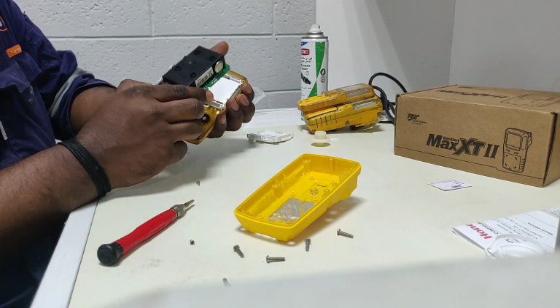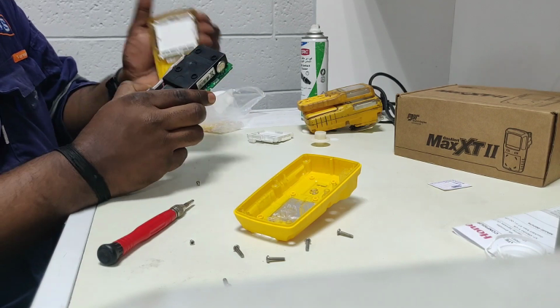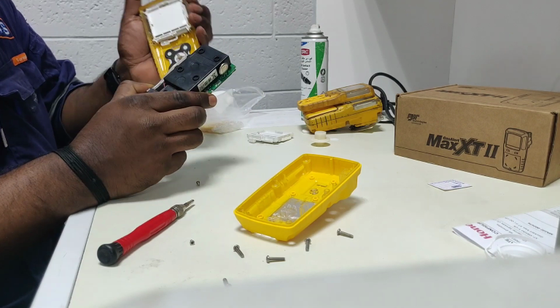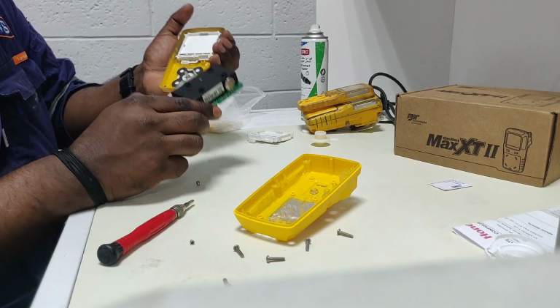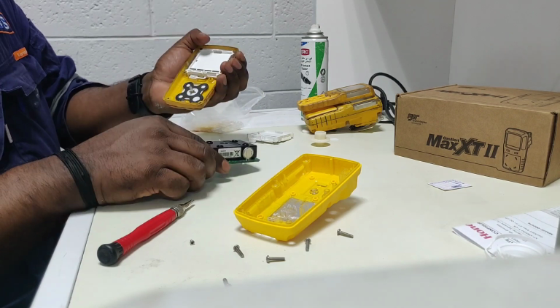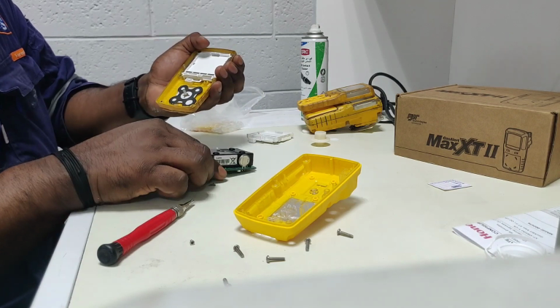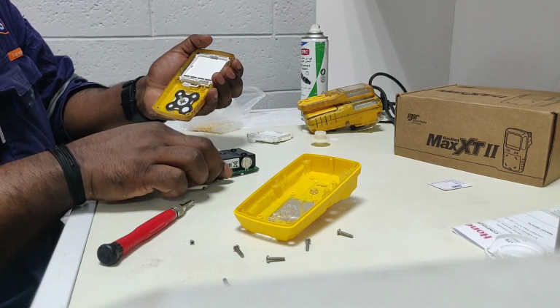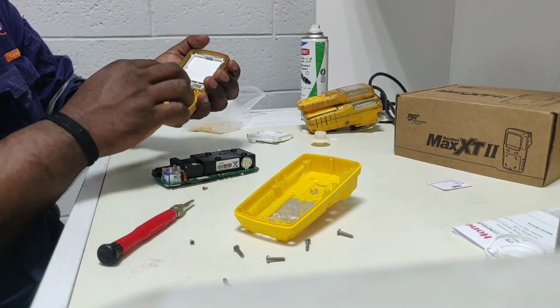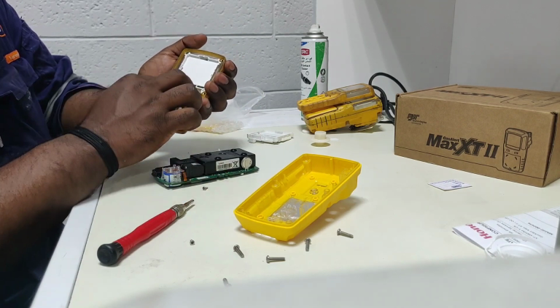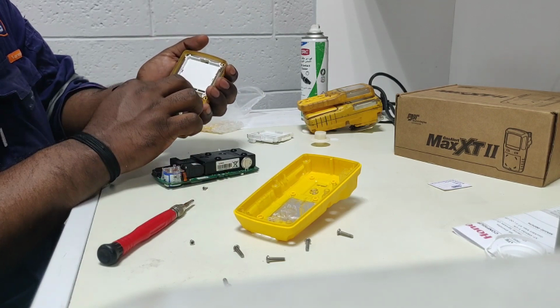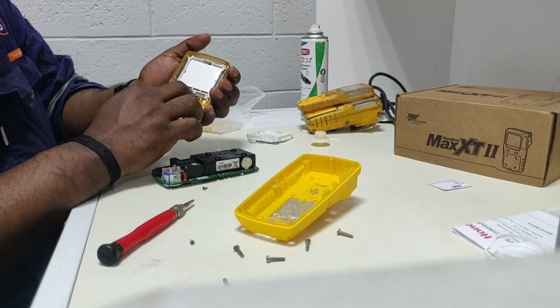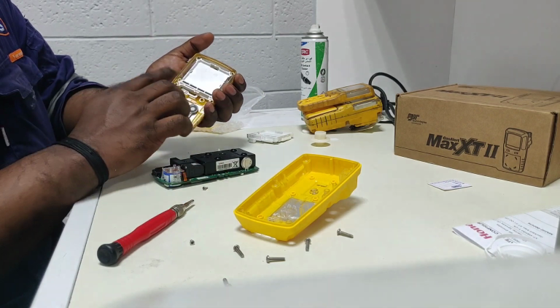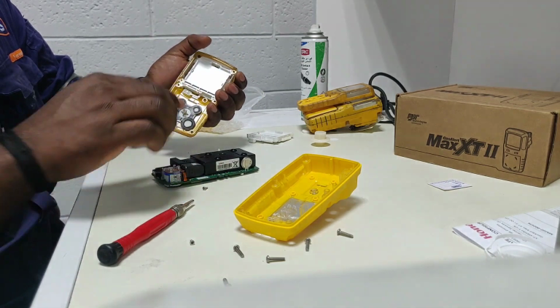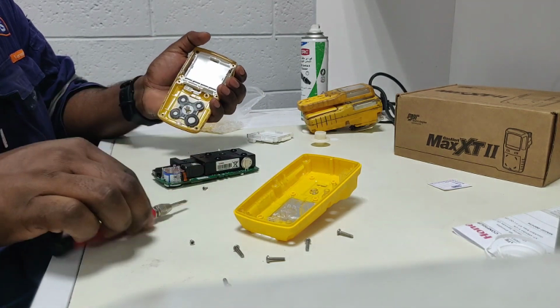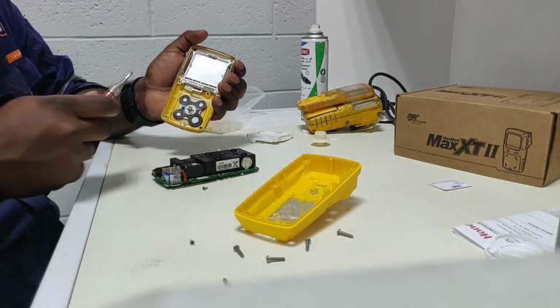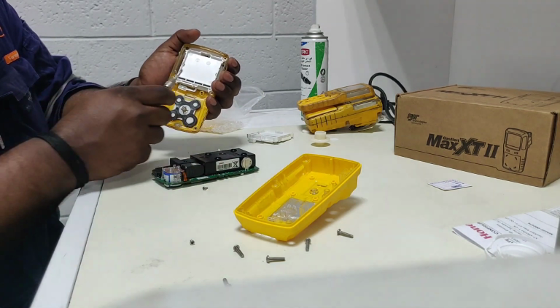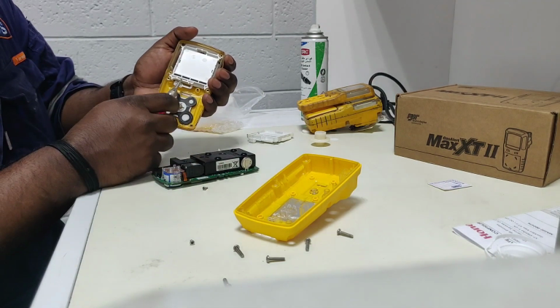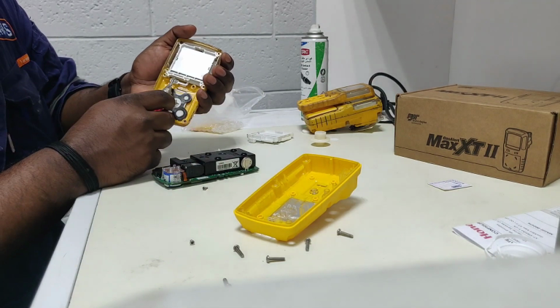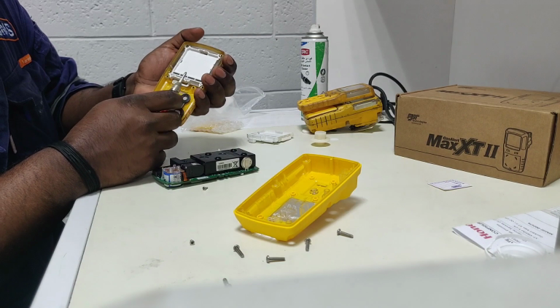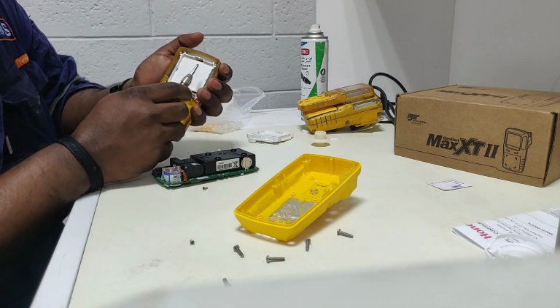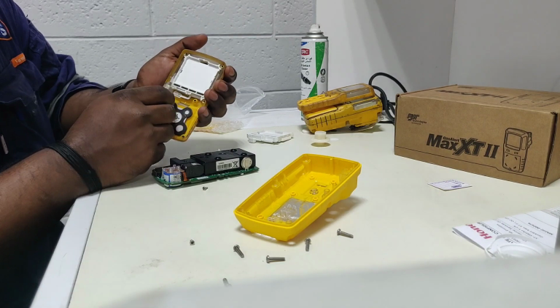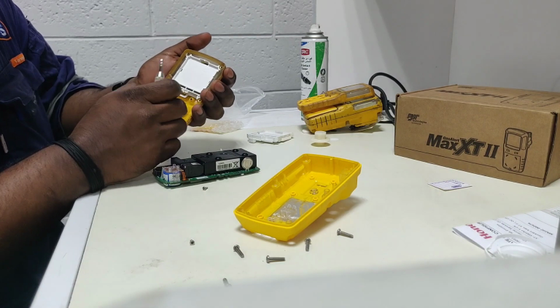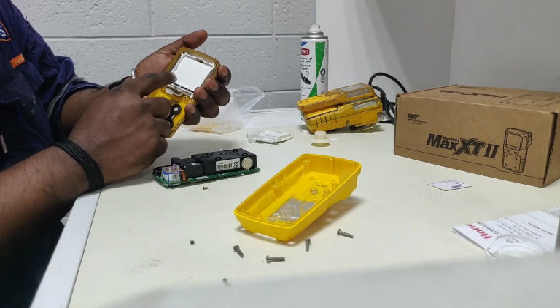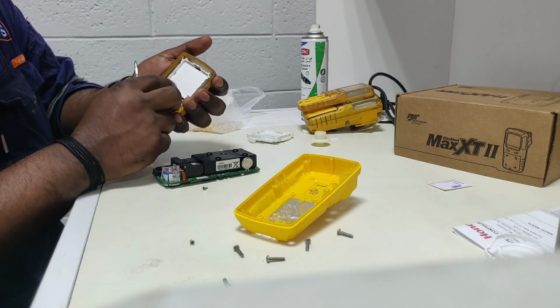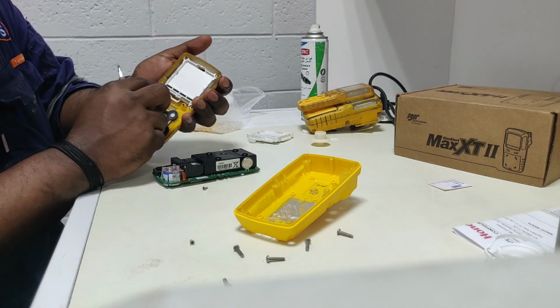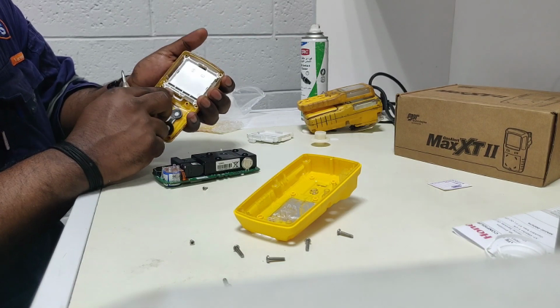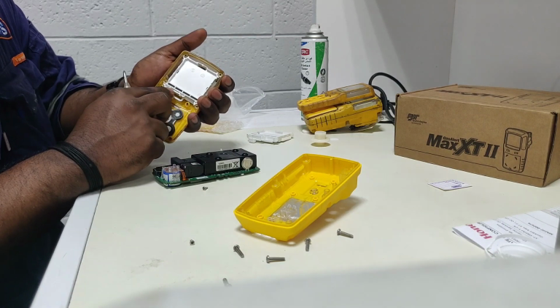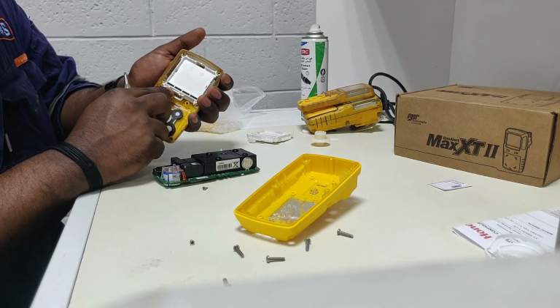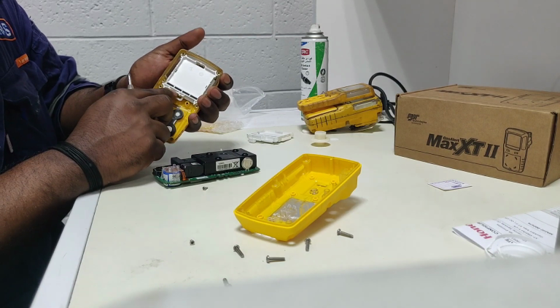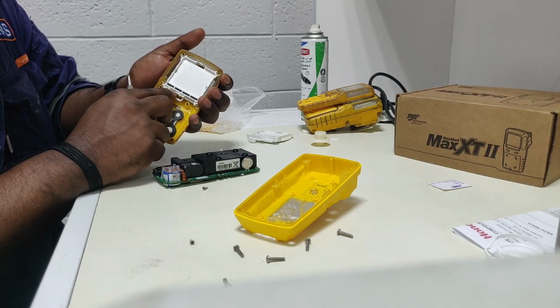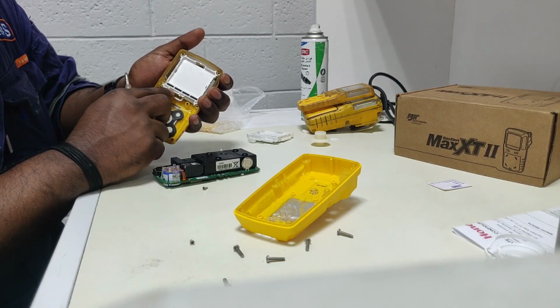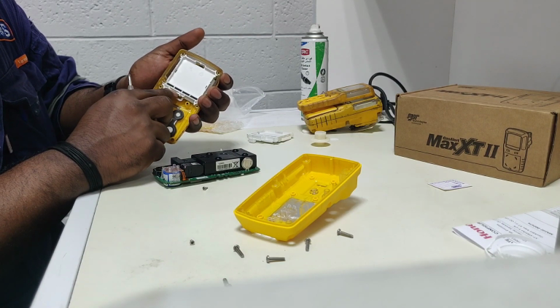Before that we need to know — this is the display unit and here there is one strip. This strip will connect like this.